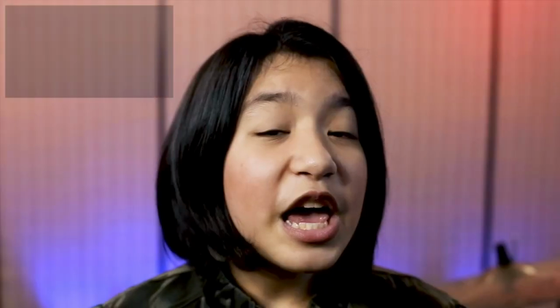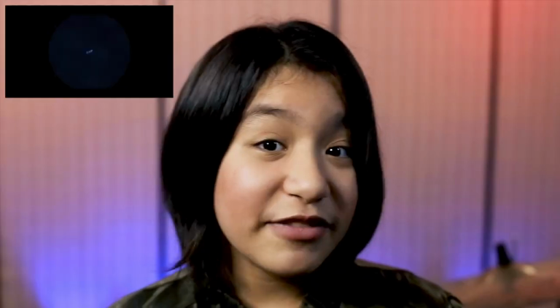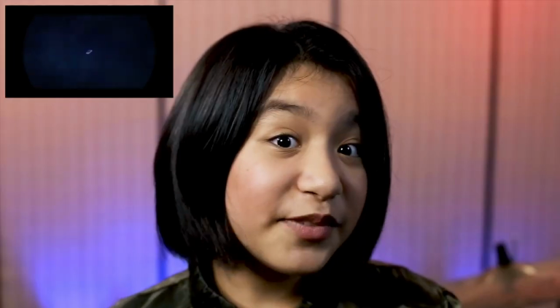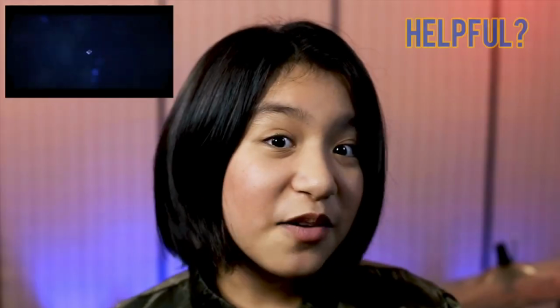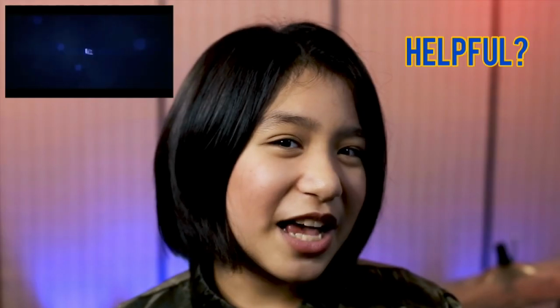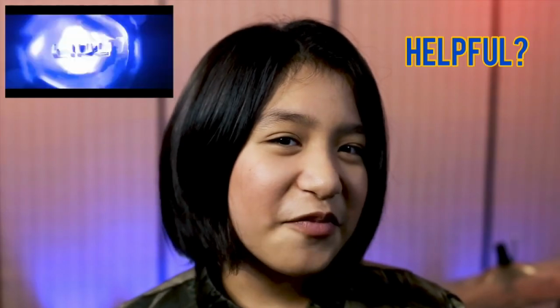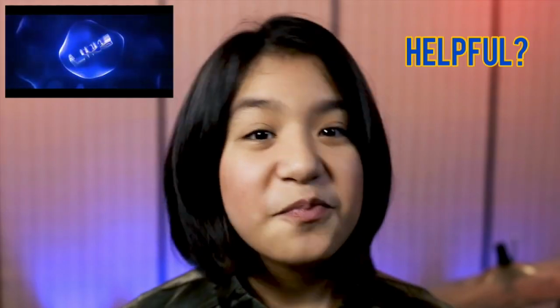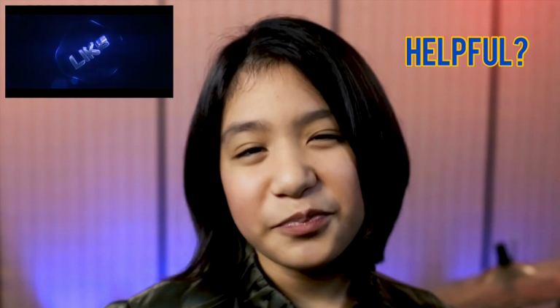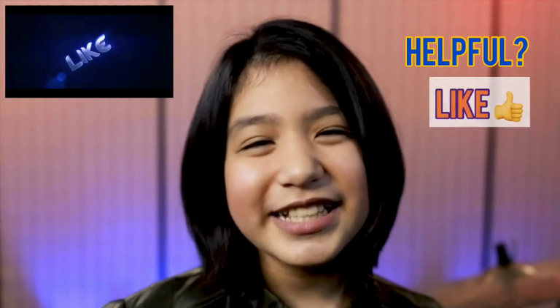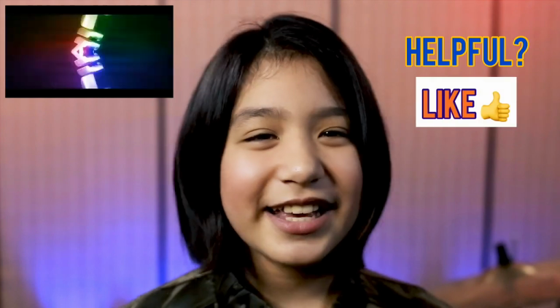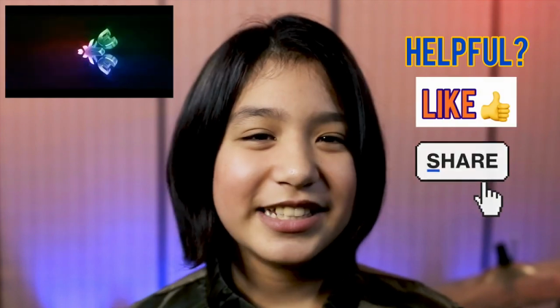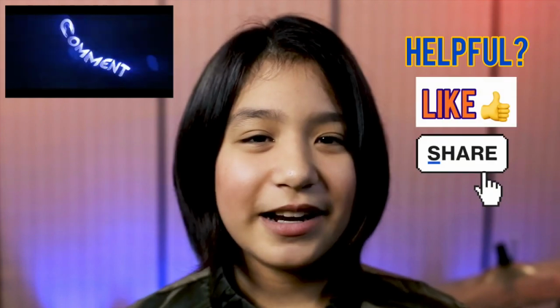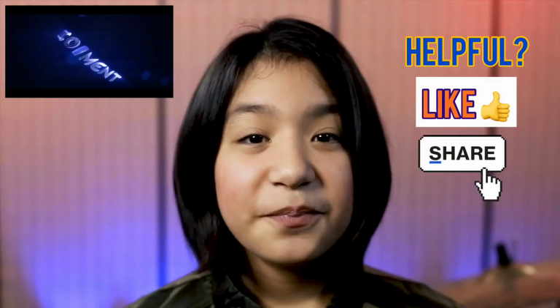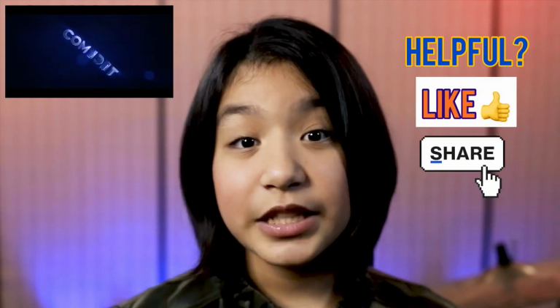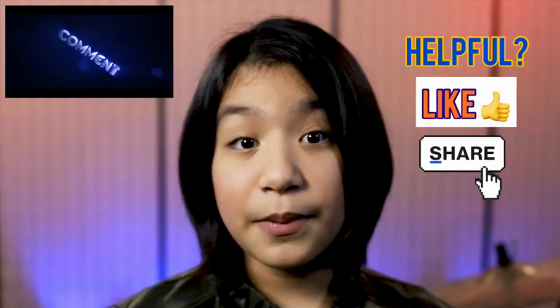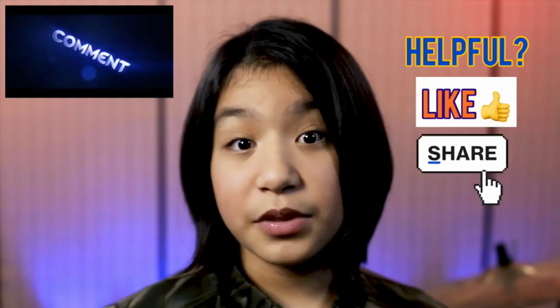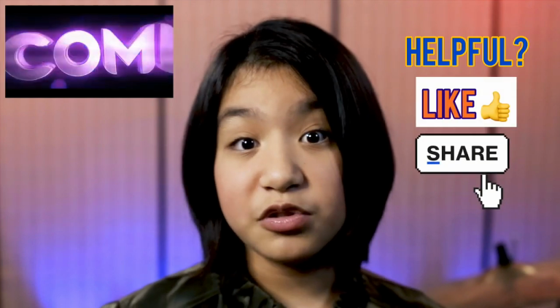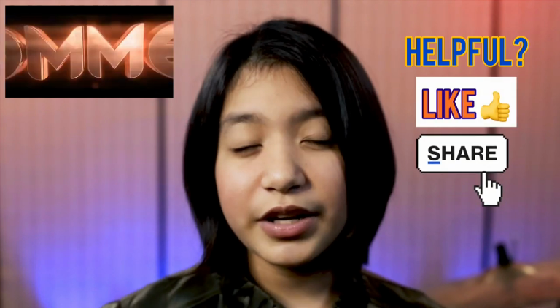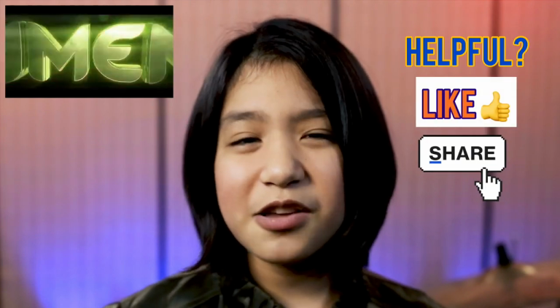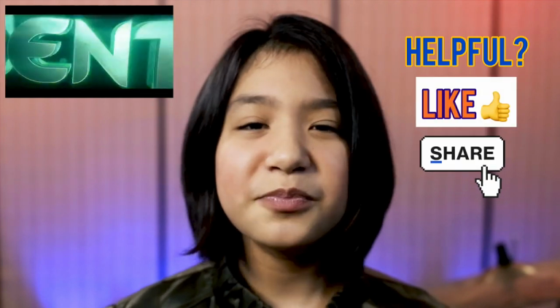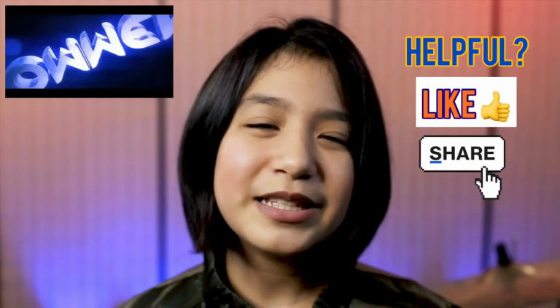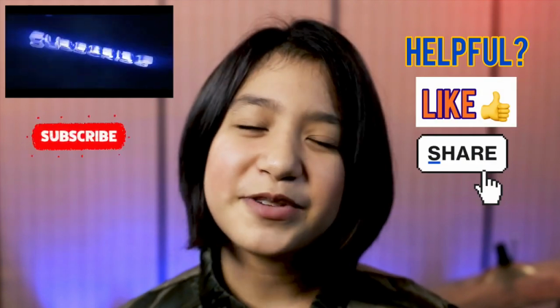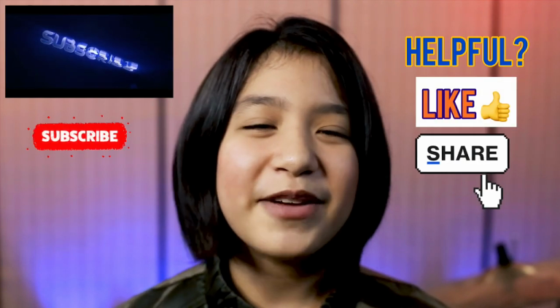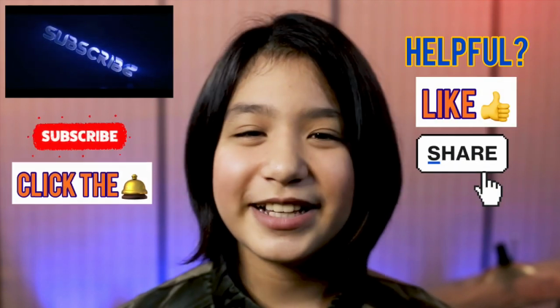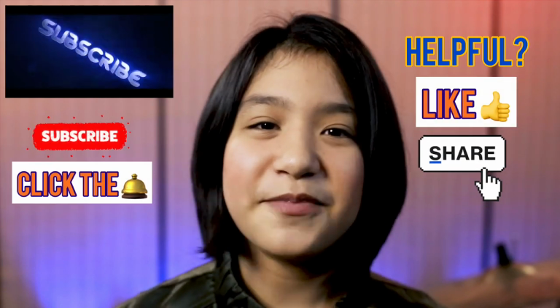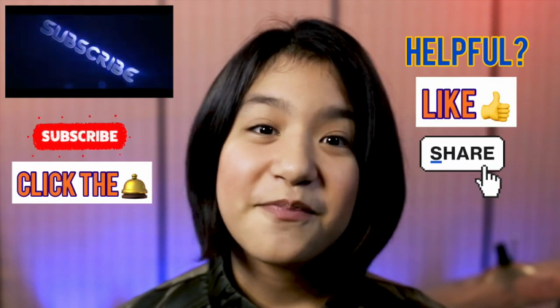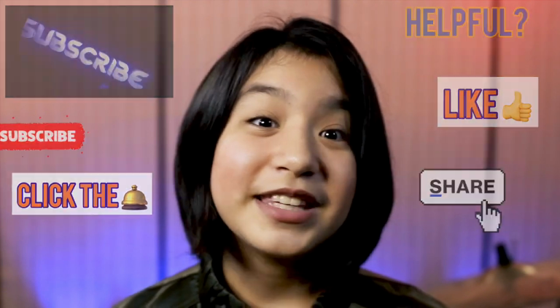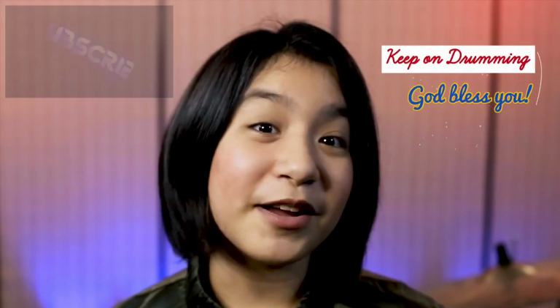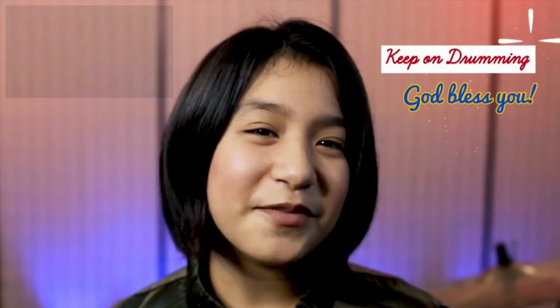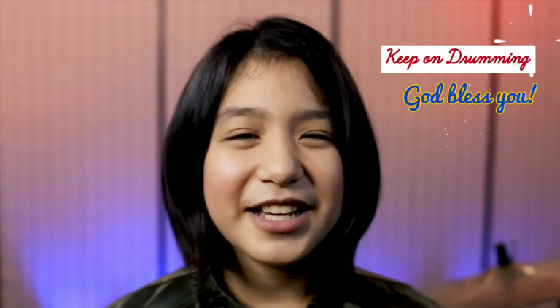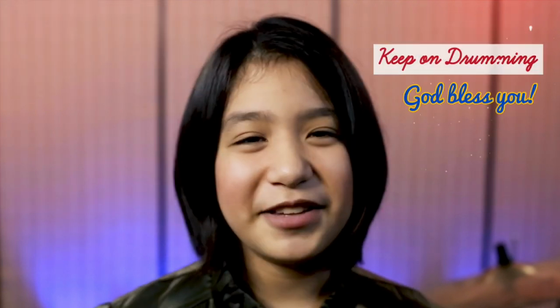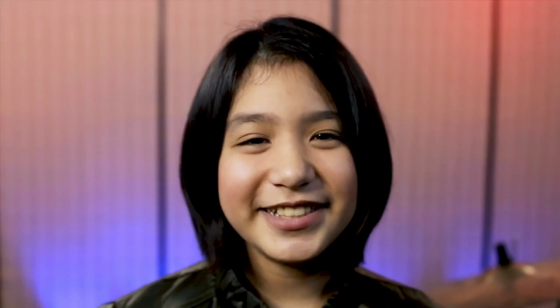If this video is helpful please like and share it. To keep up with new drum videos please subscribe and click the bell. Keep on drumming — God bless you.